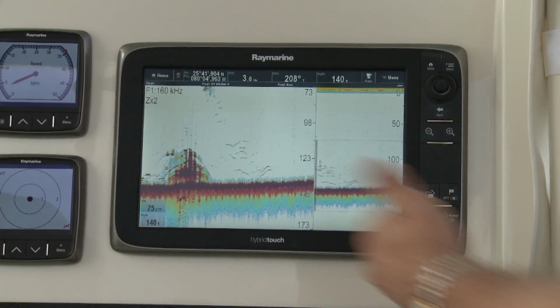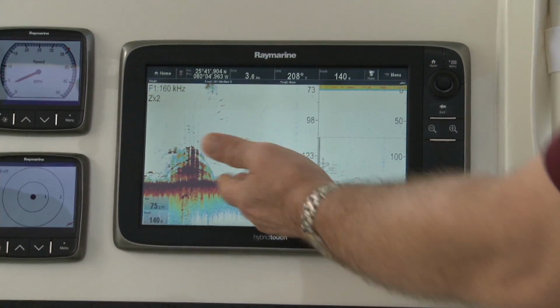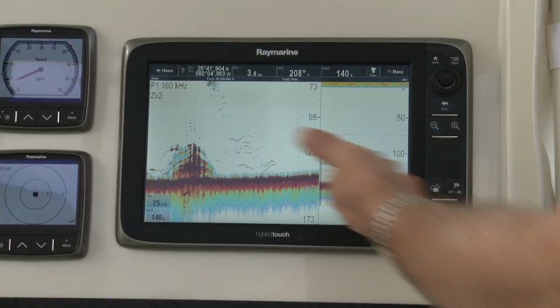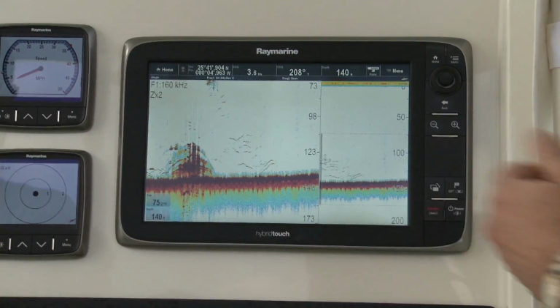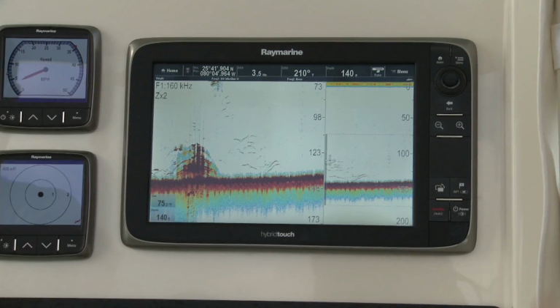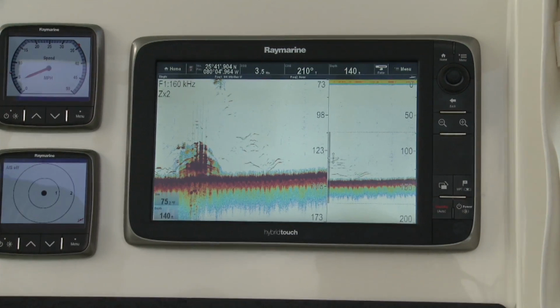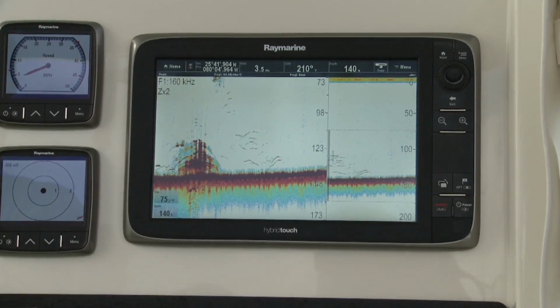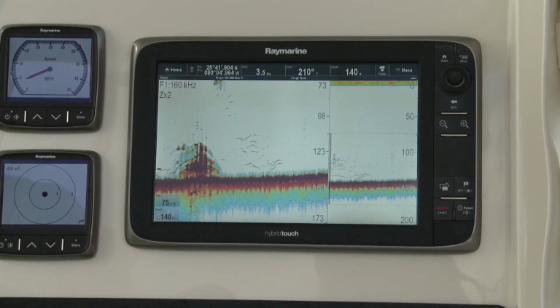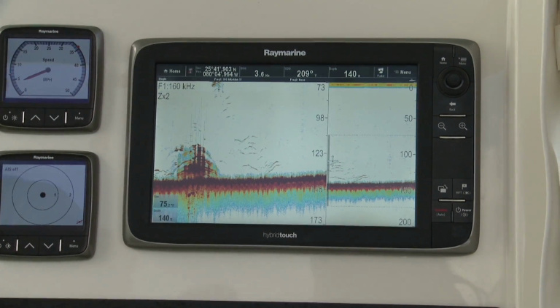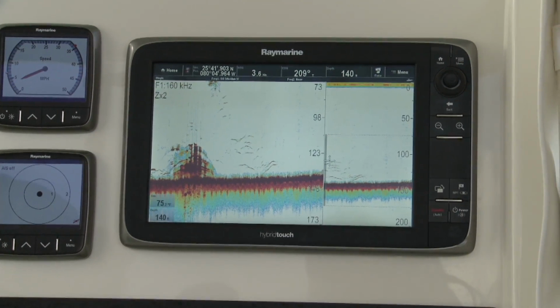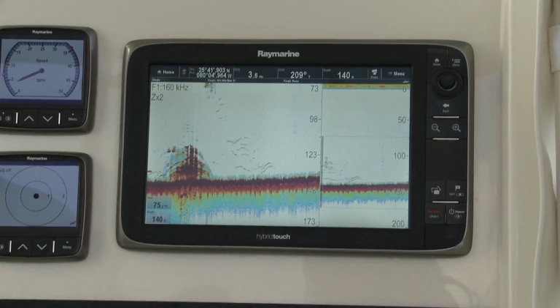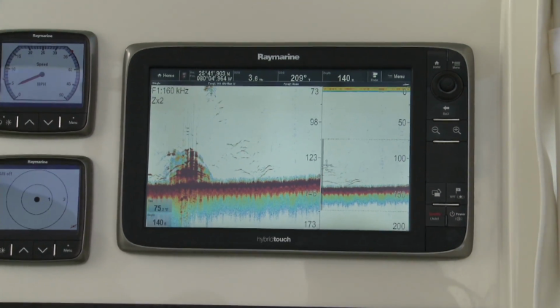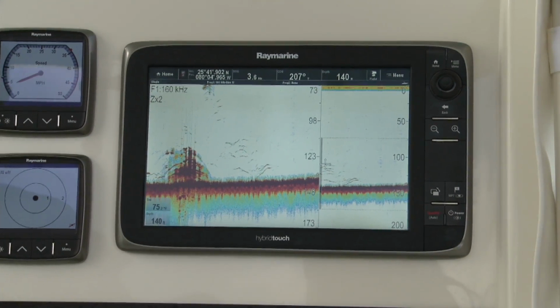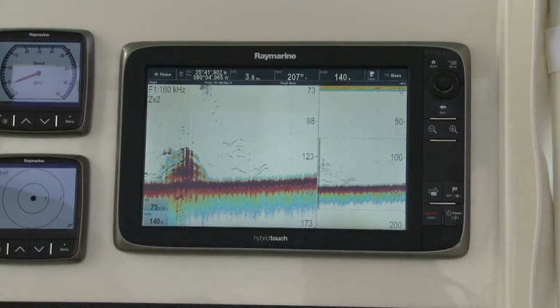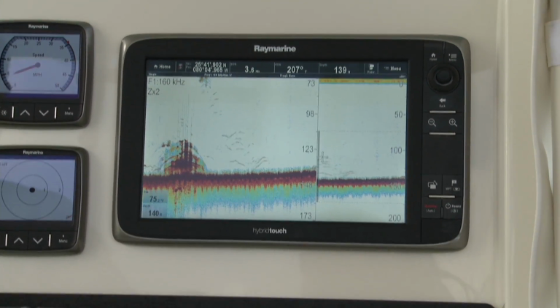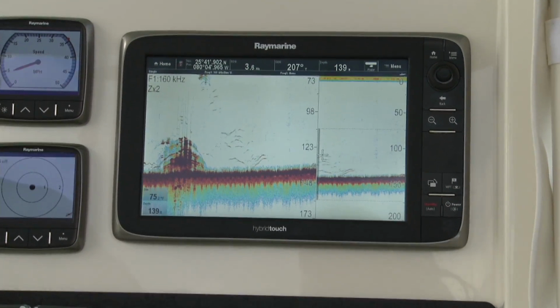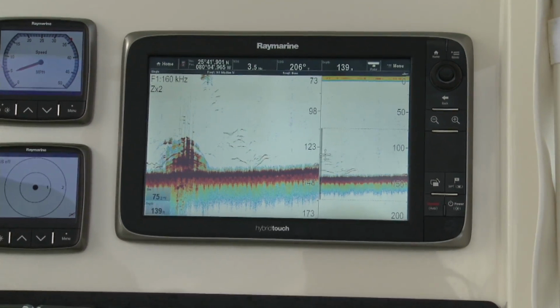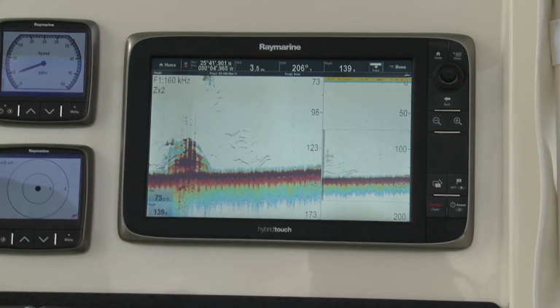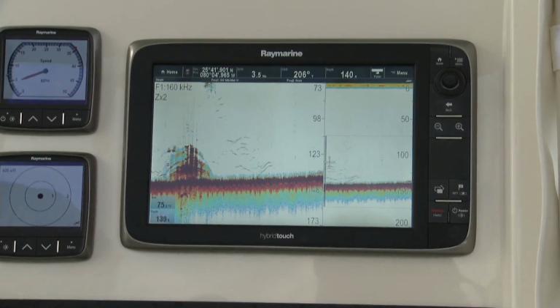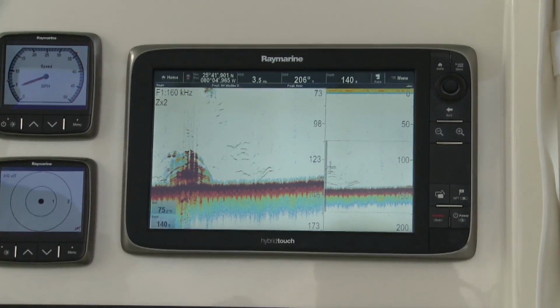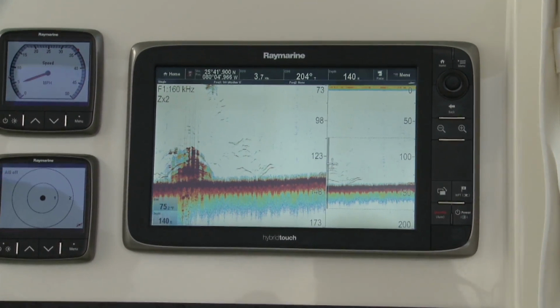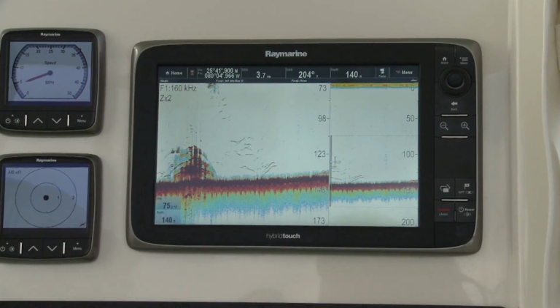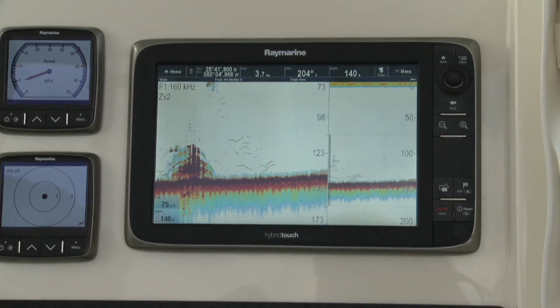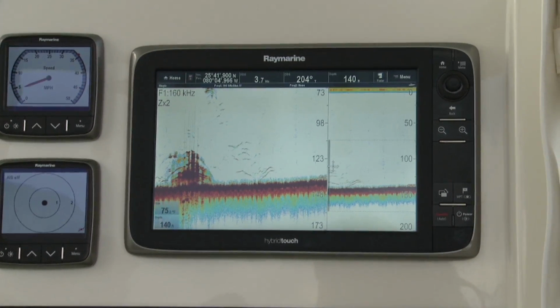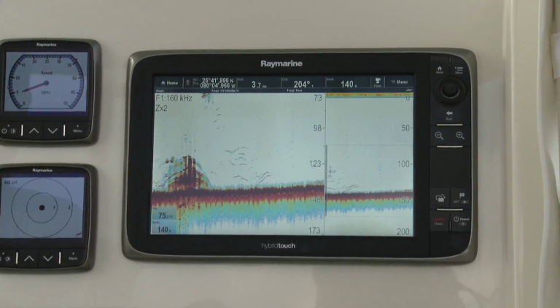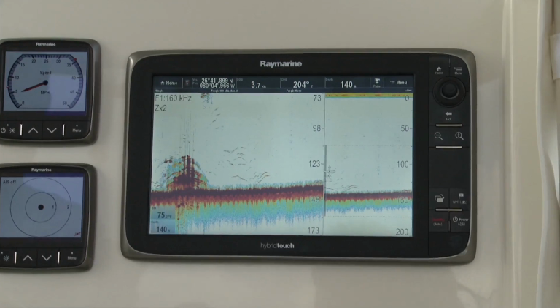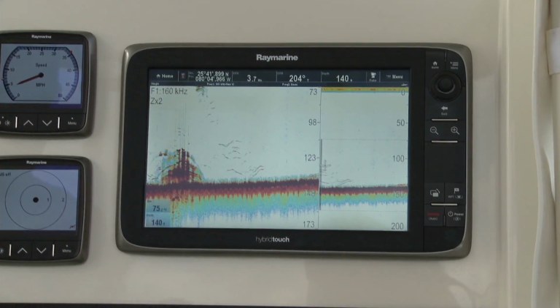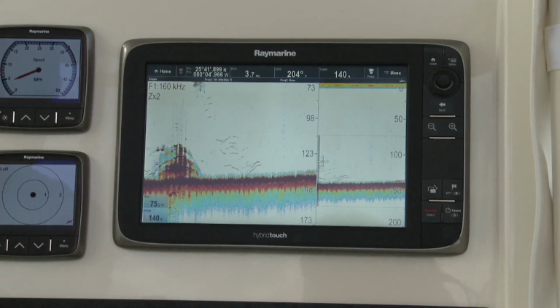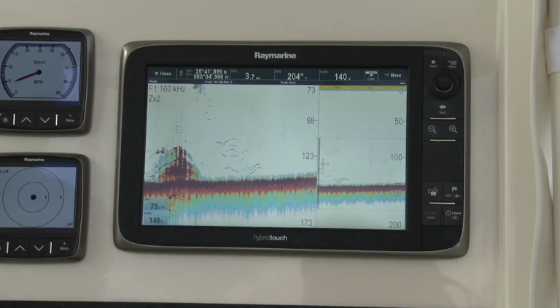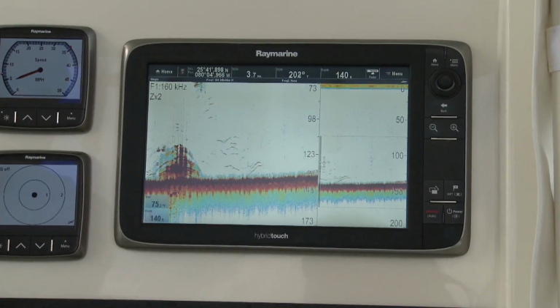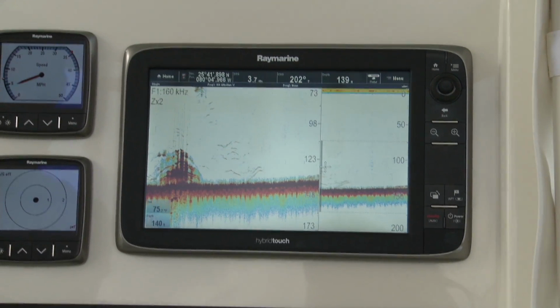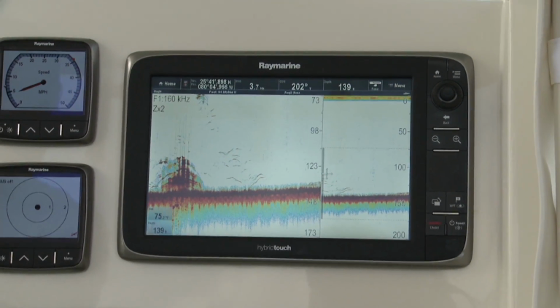True Zoom truly gives the angler a very tight view of any portion of the water column, including the bottom.